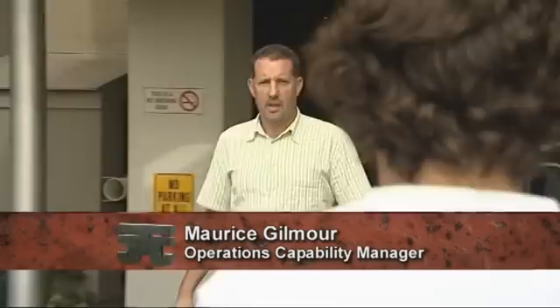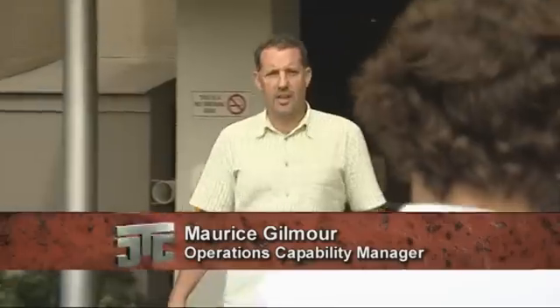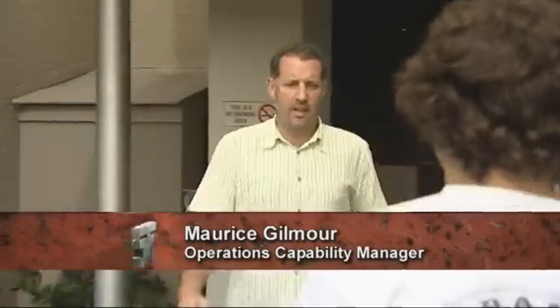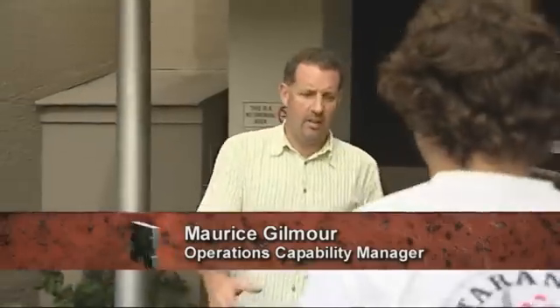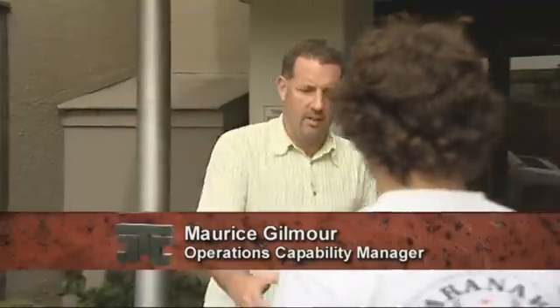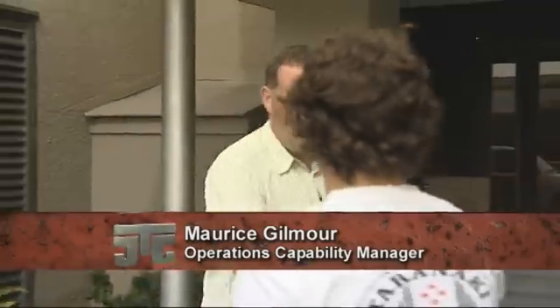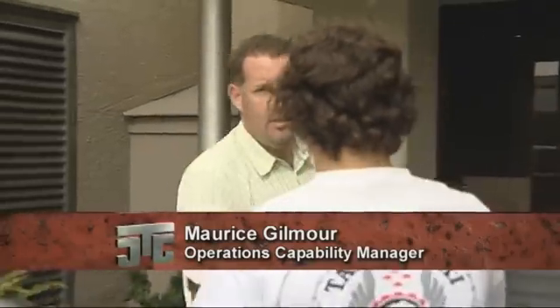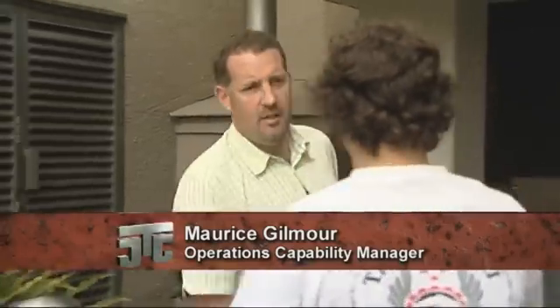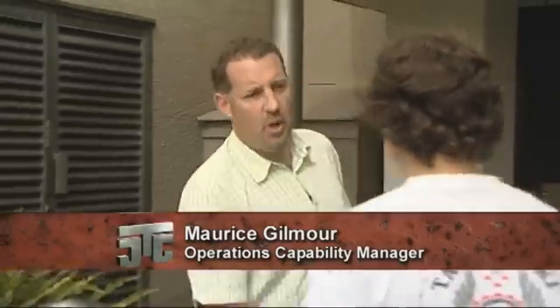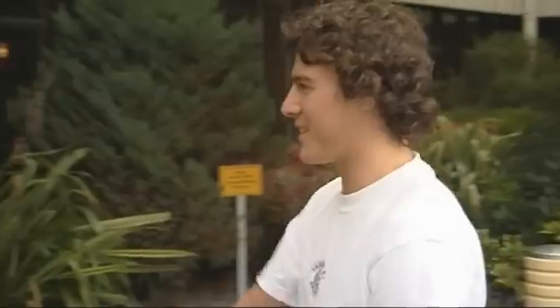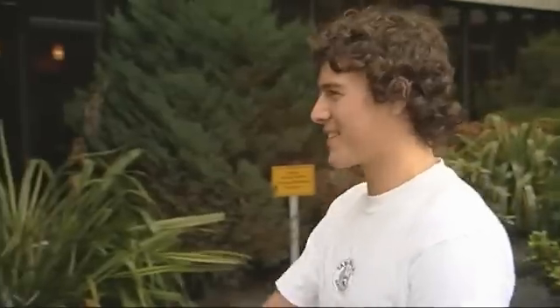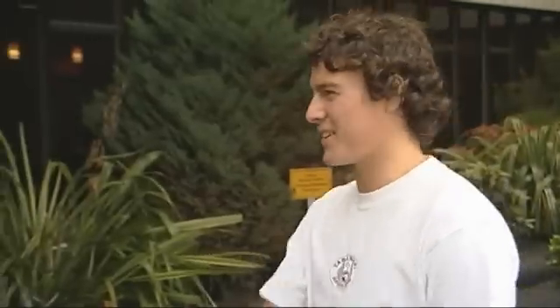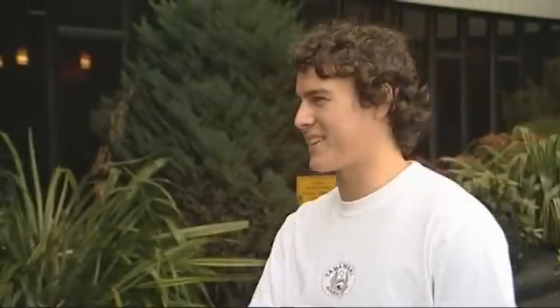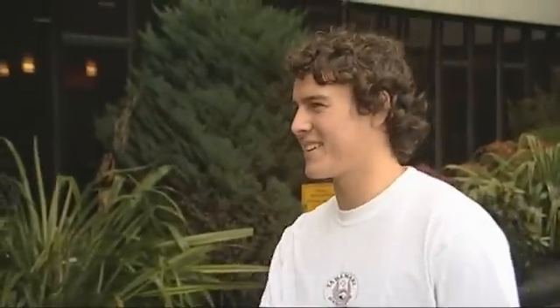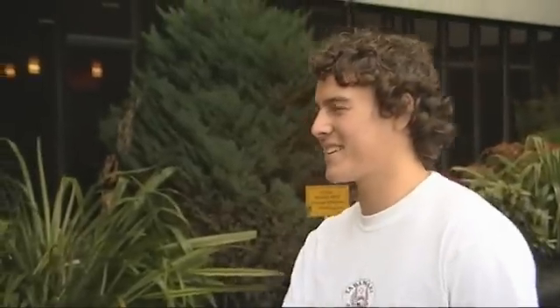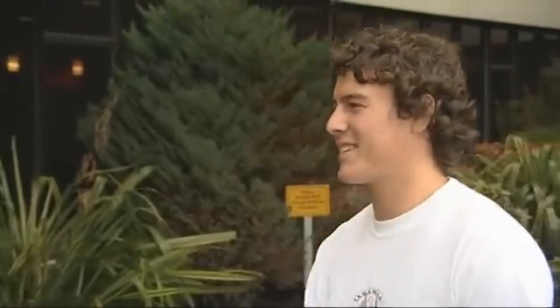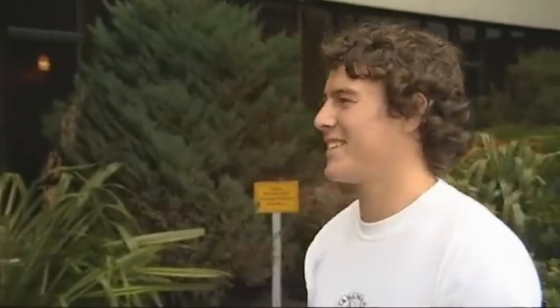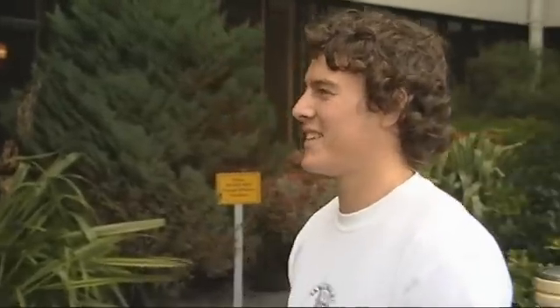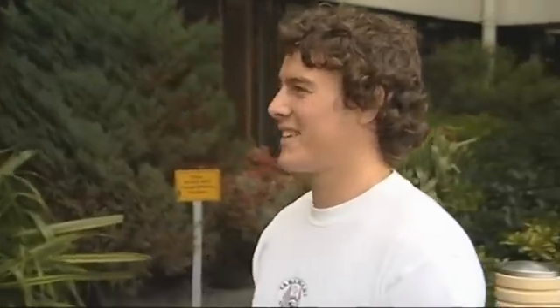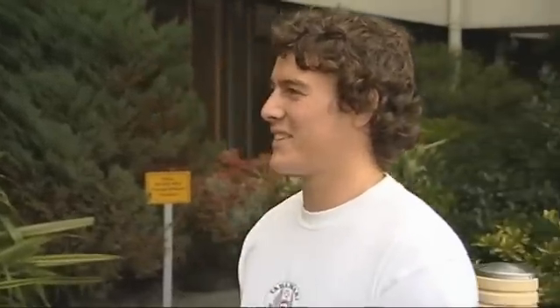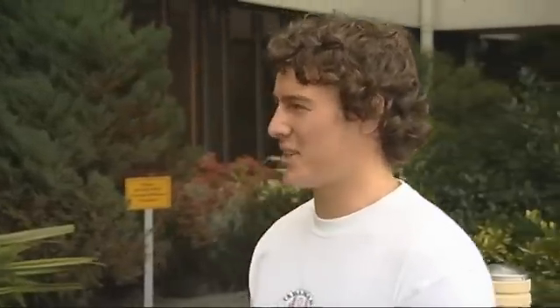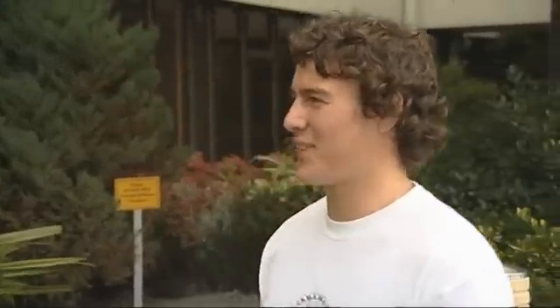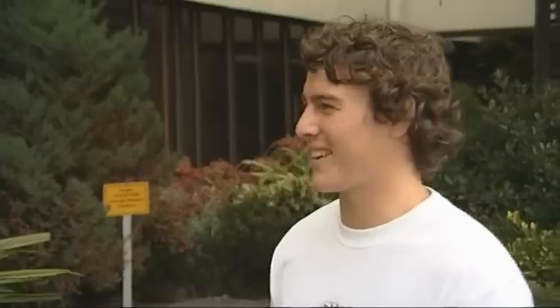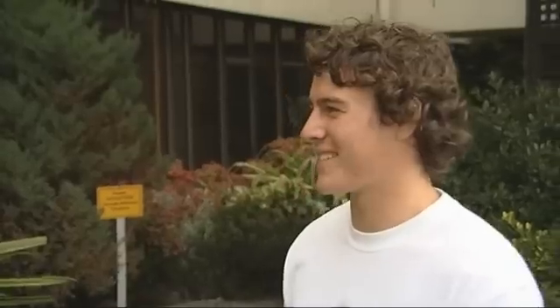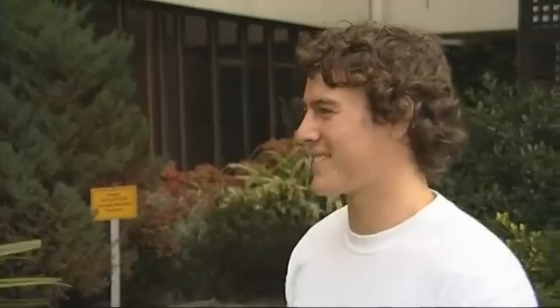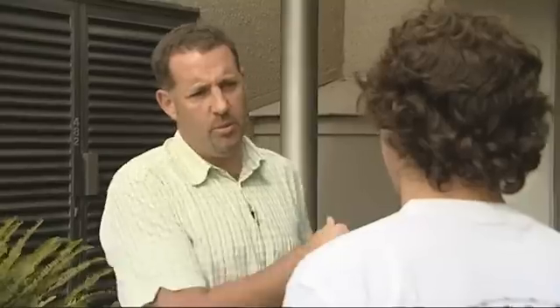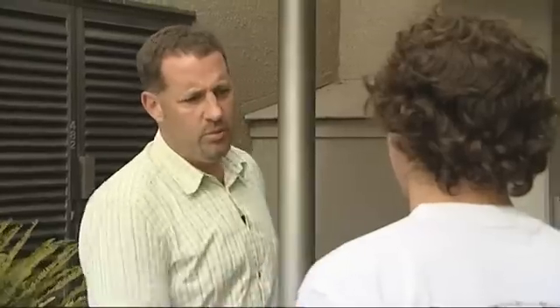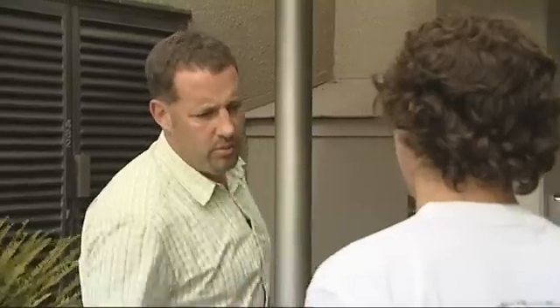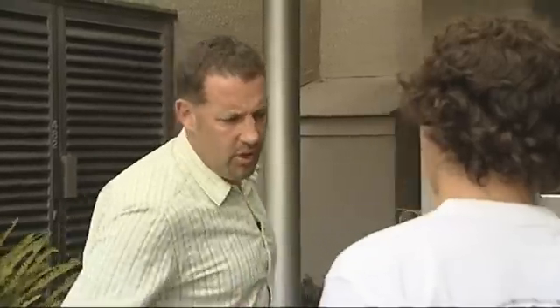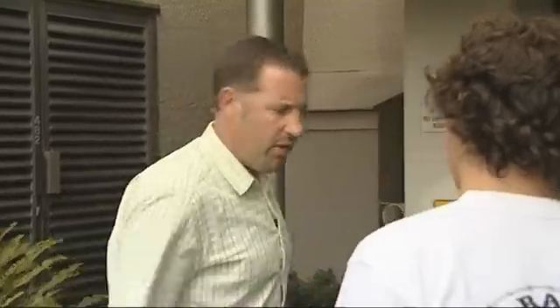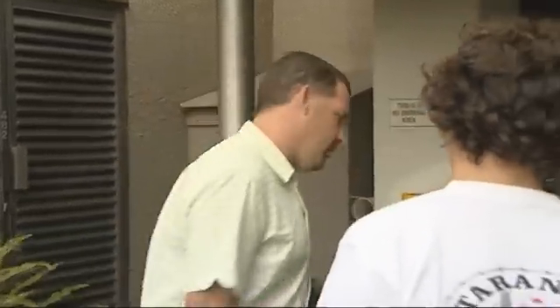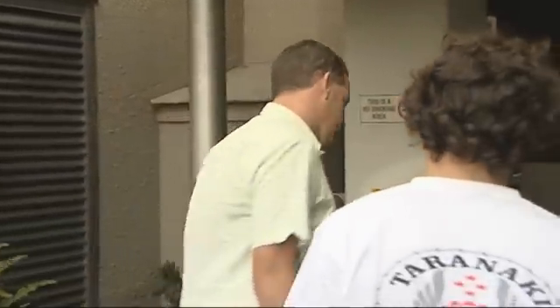Hey Zach, how you going? Good. Morris, pleased to meet you. Welcome to your first day. You keen to get into it? Definitely. Perfect. Come on board, we'll show you around. Cool.